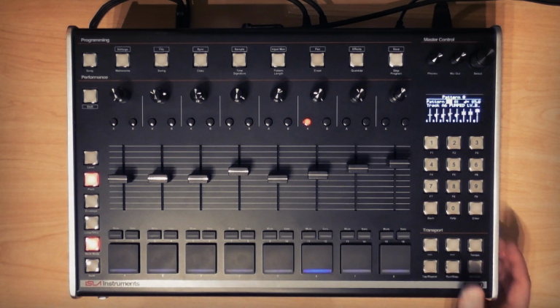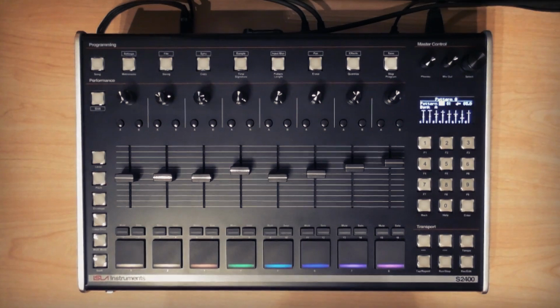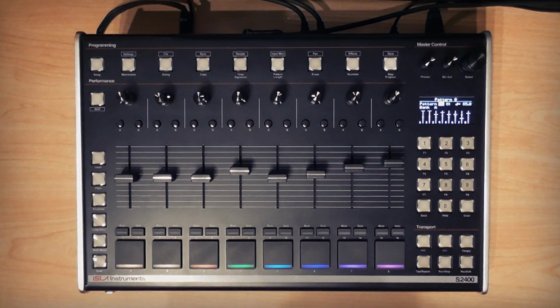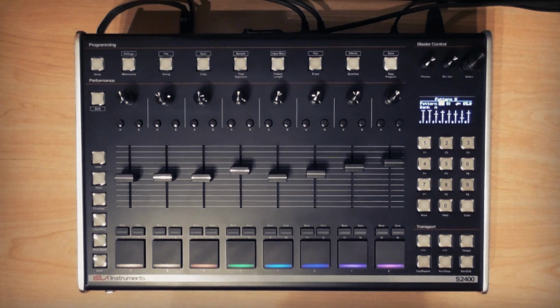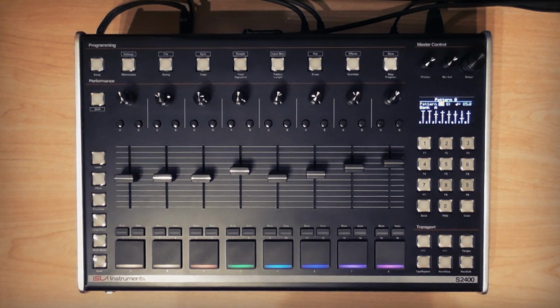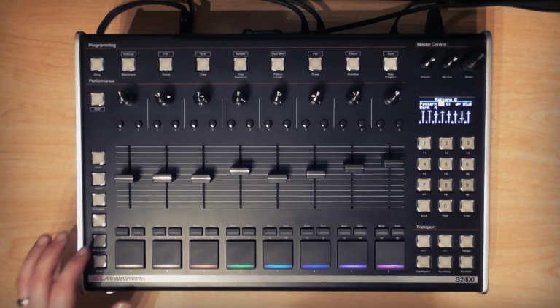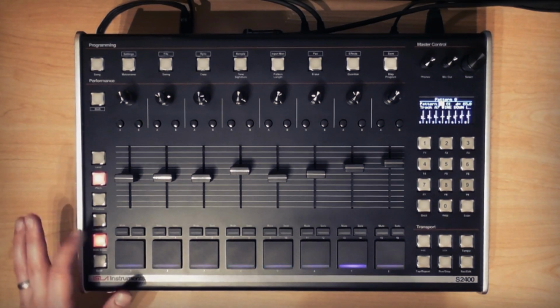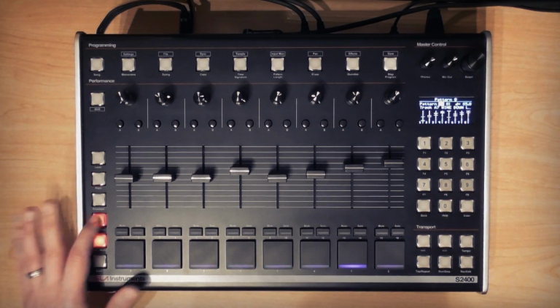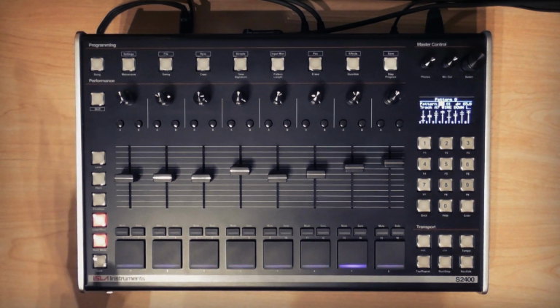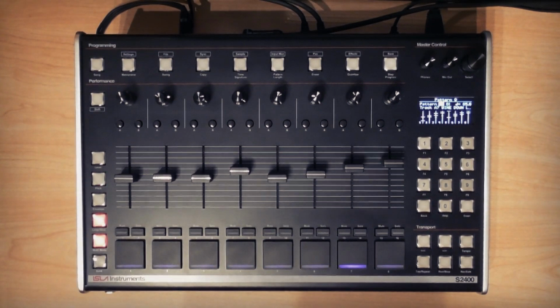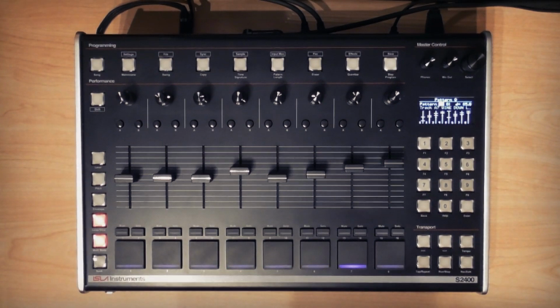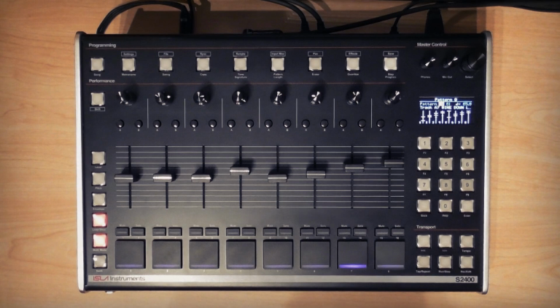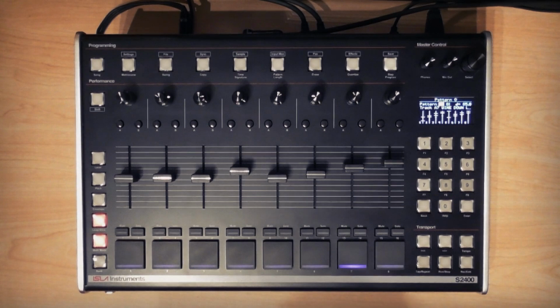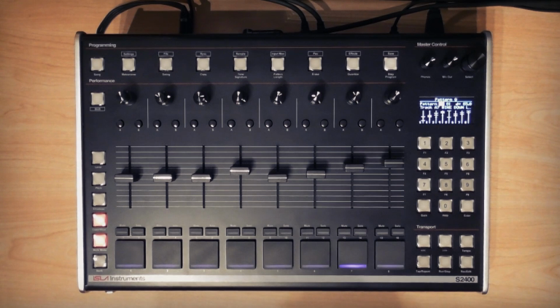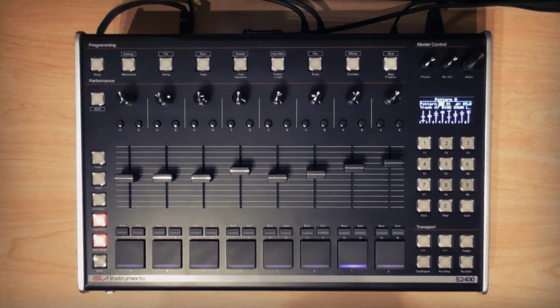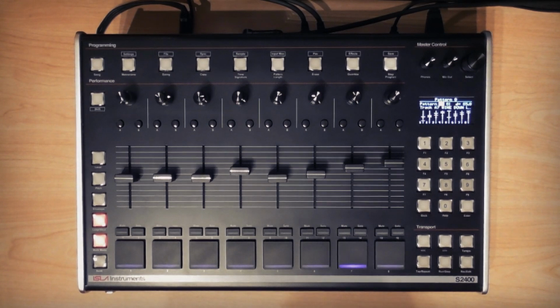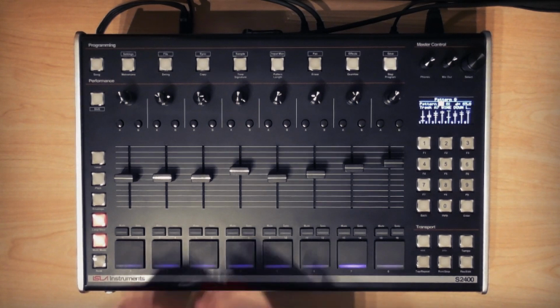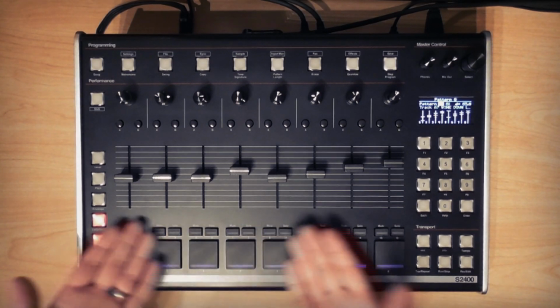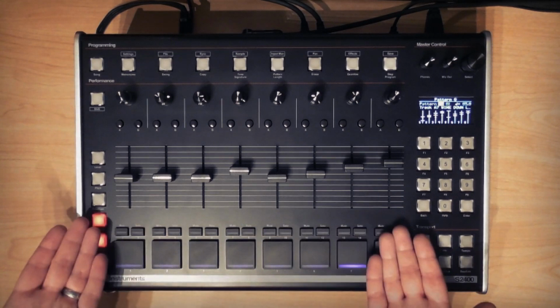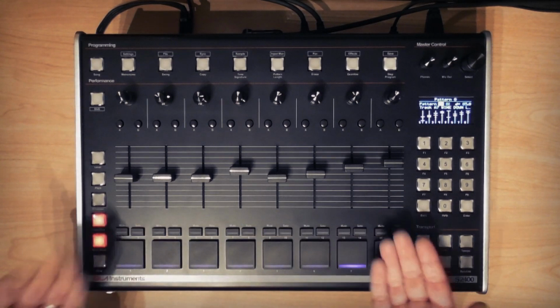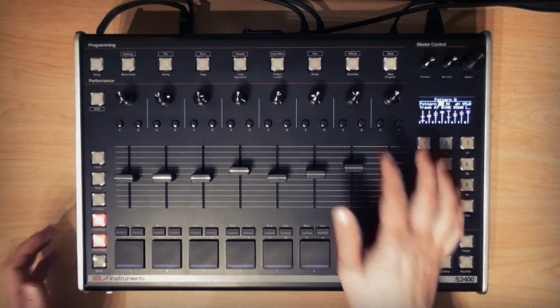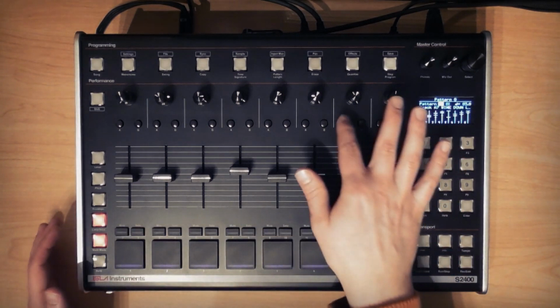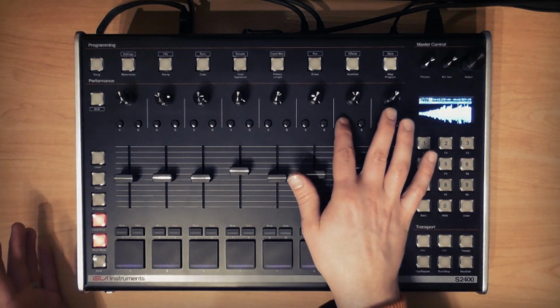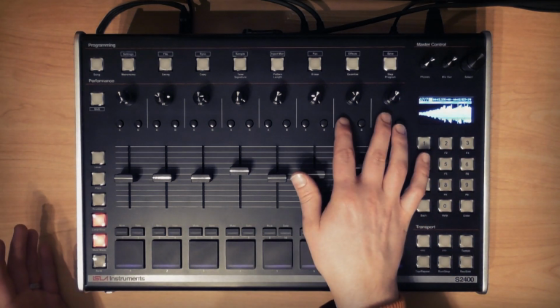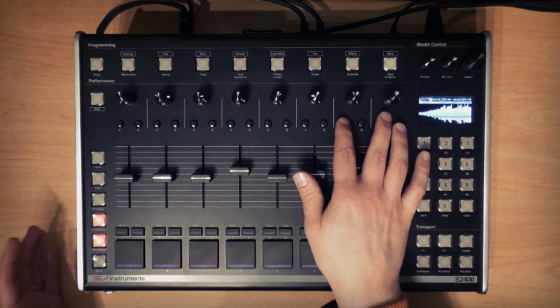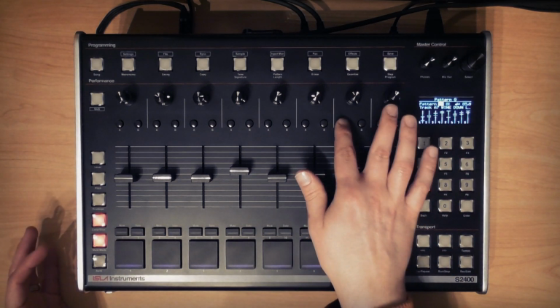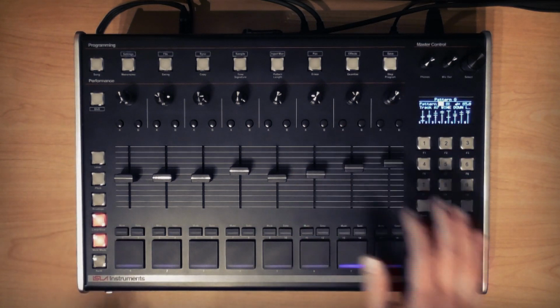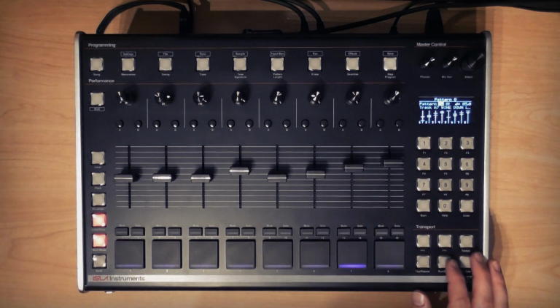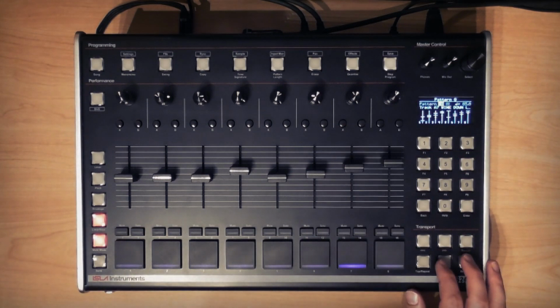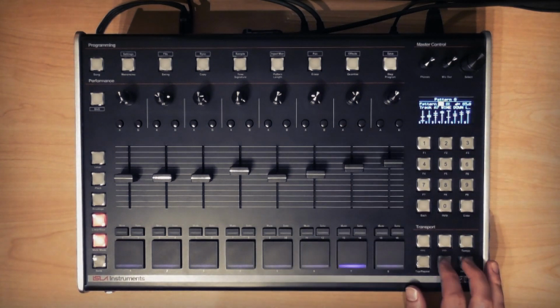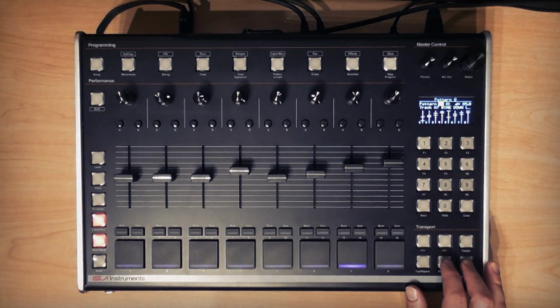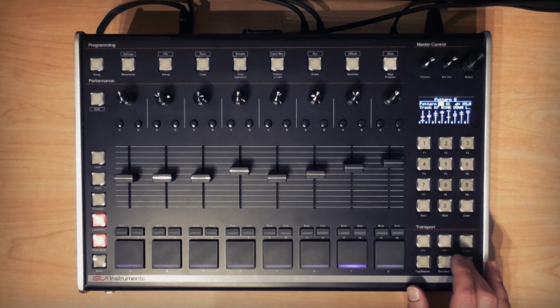Next I'll use multi-mode loop/slice to chop up these chords and Lisa's vocal and record those into the pattern.